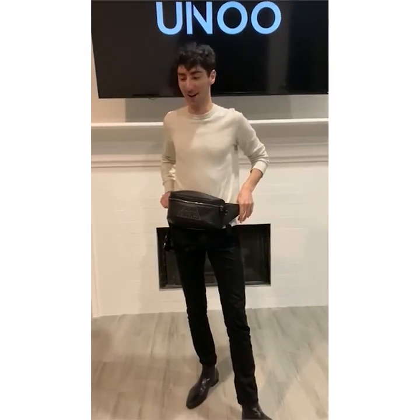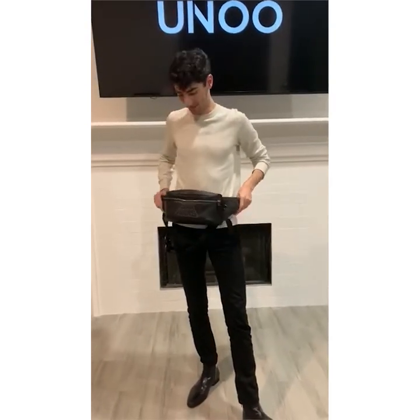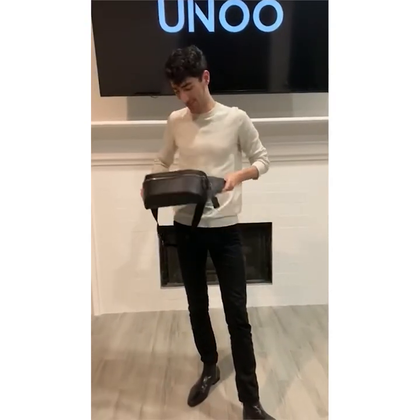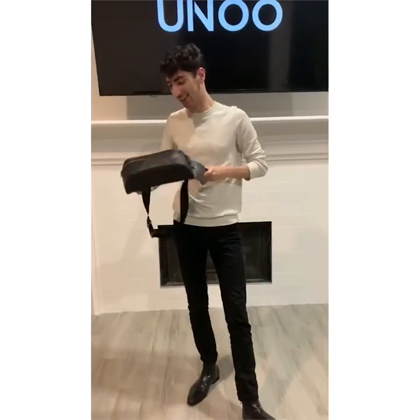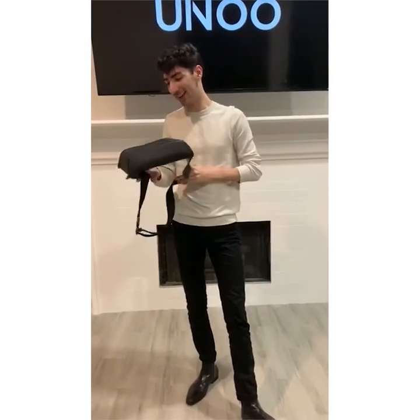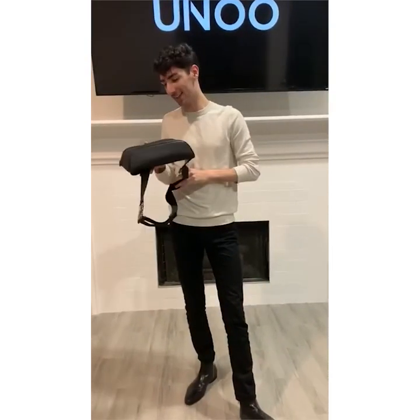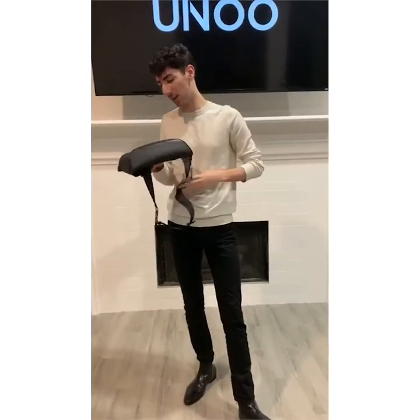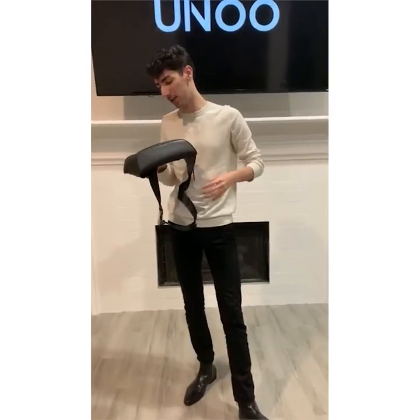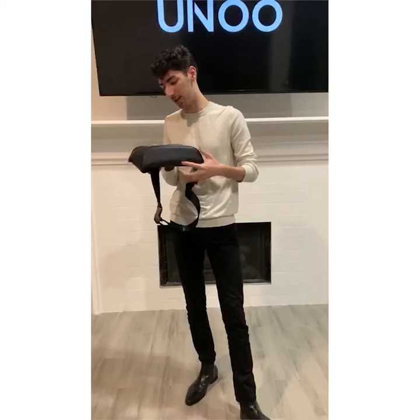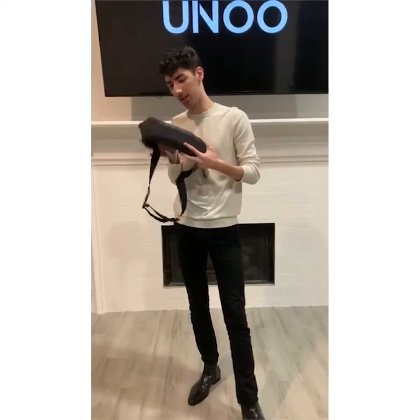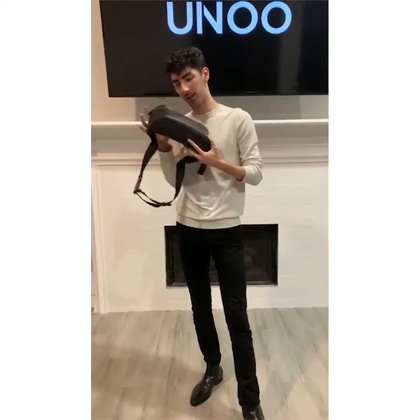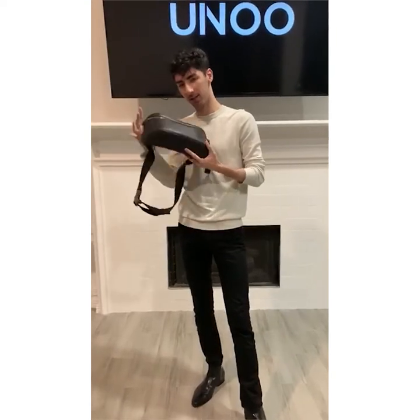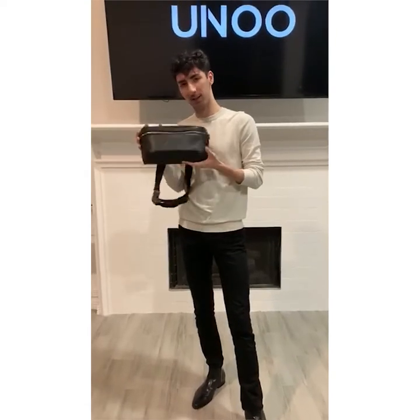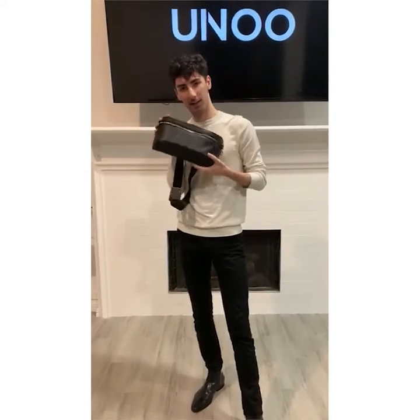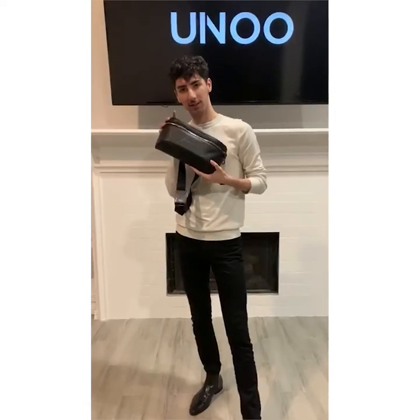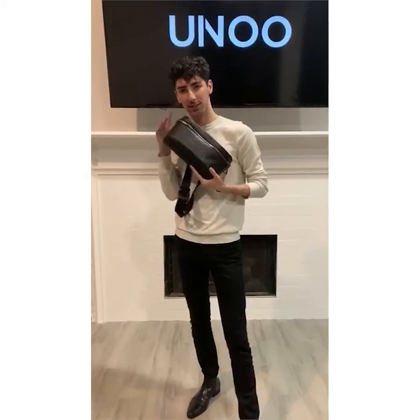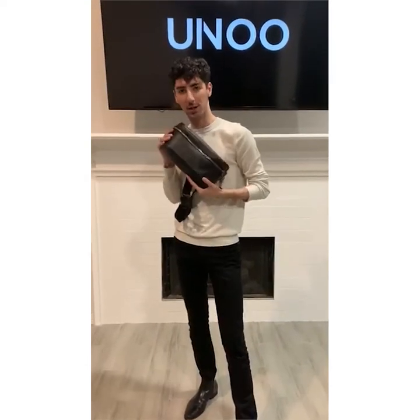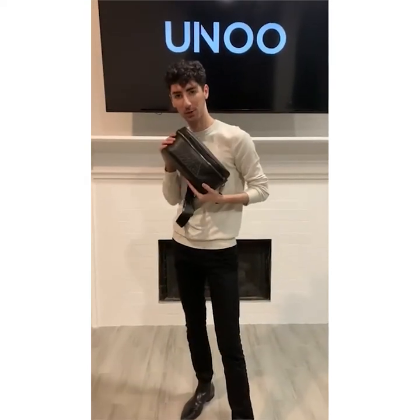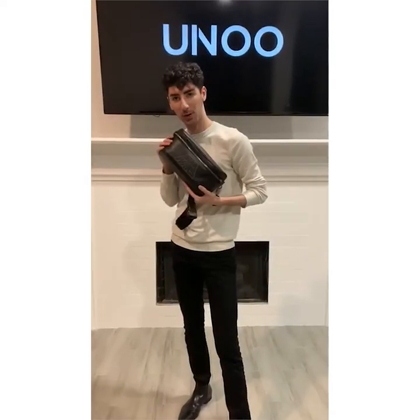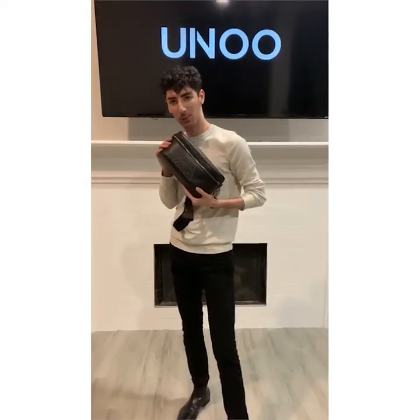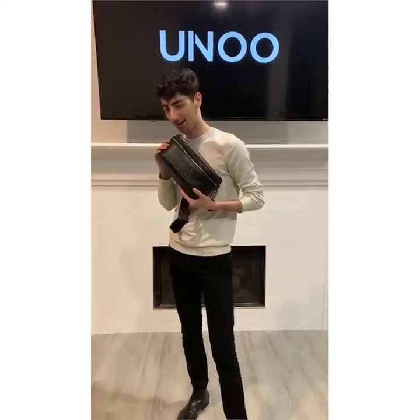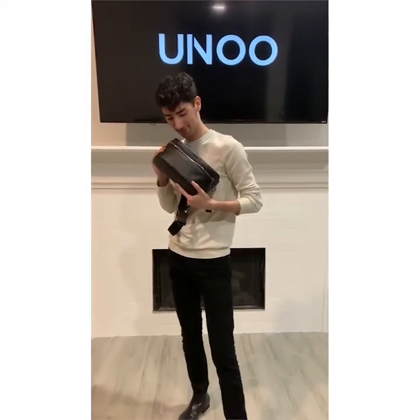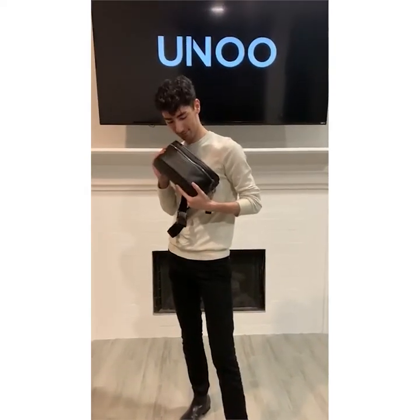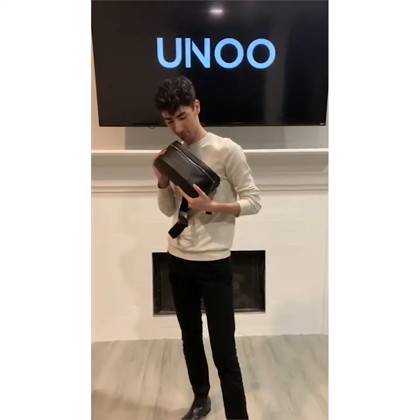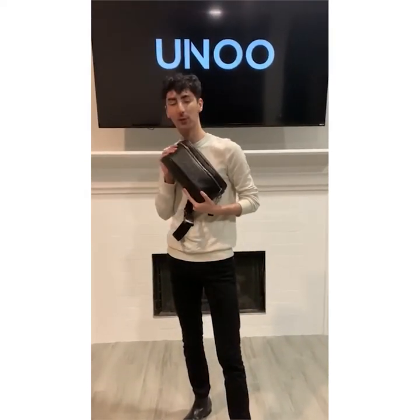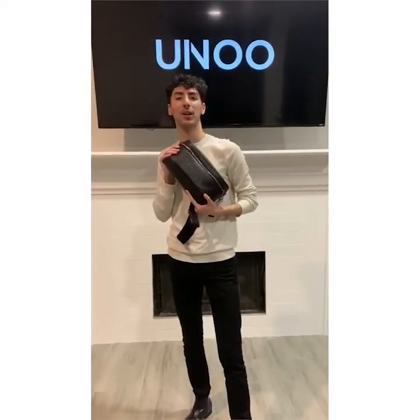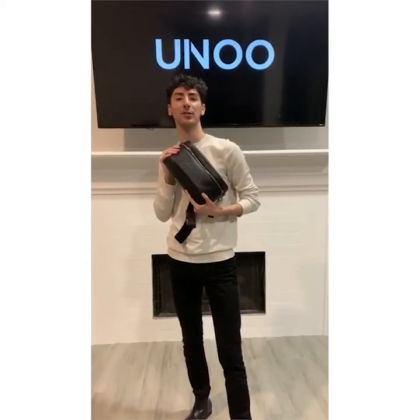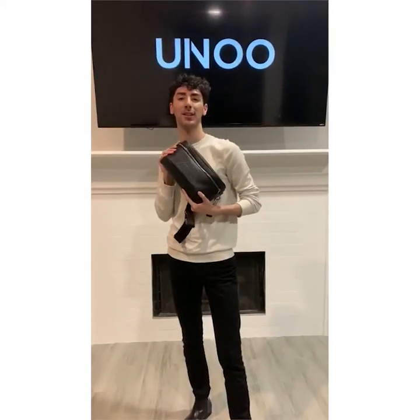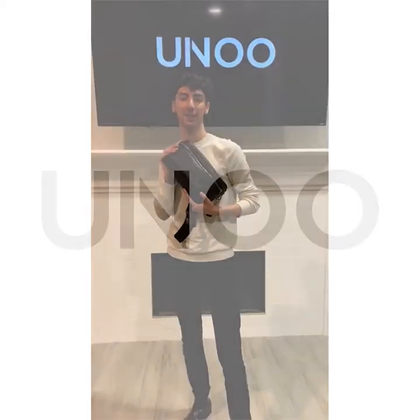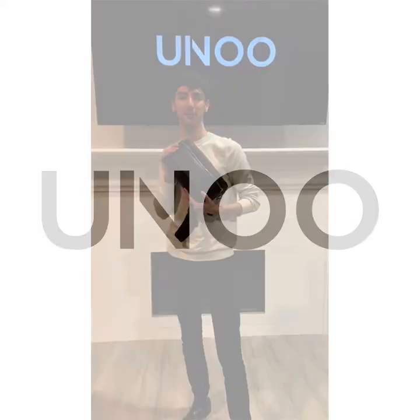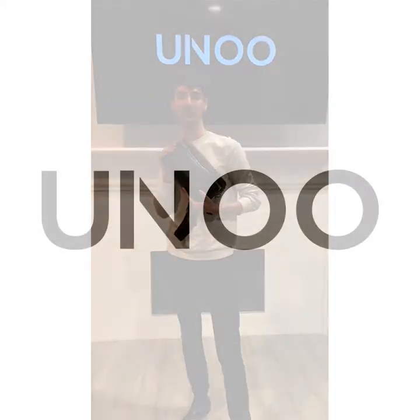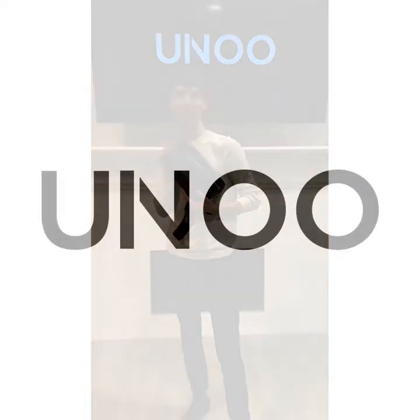So yeah, that is the Star Wars belt bag. We'll talk to you guys later. Bye.